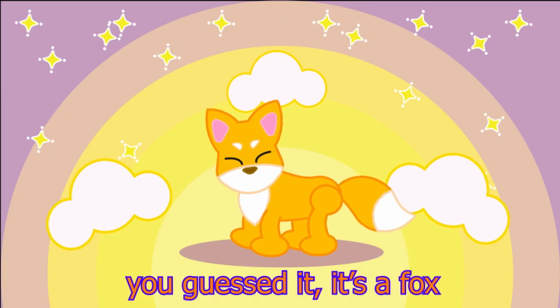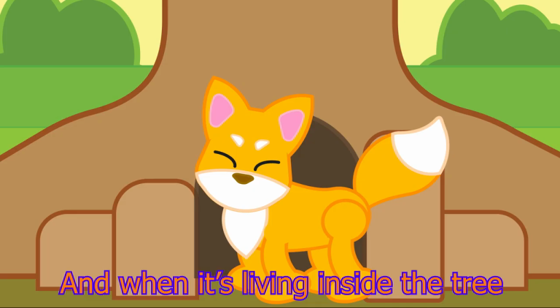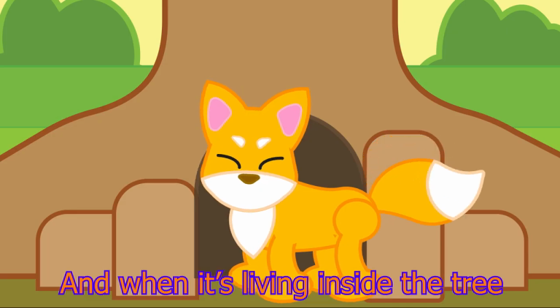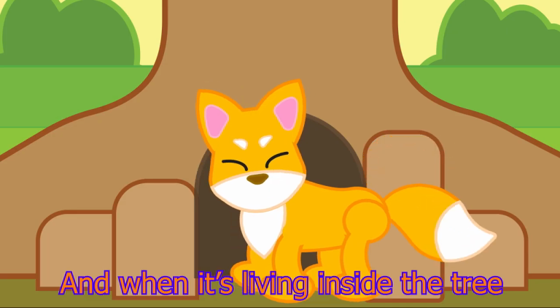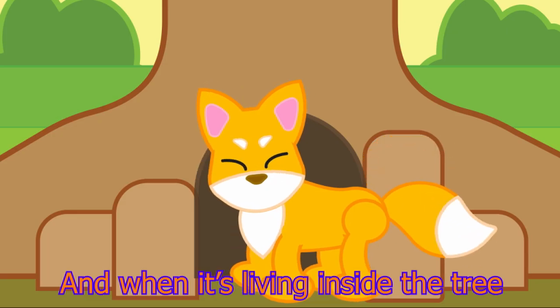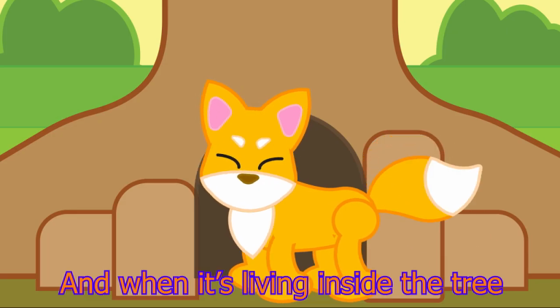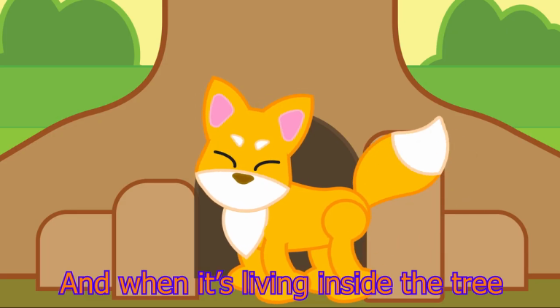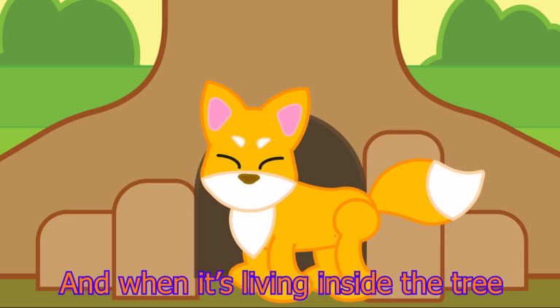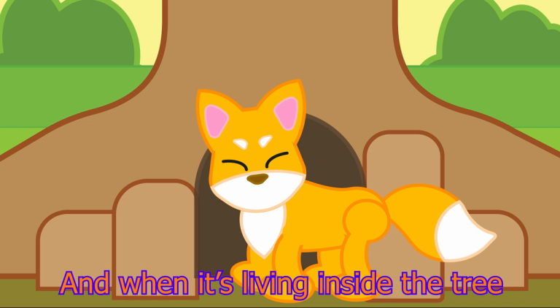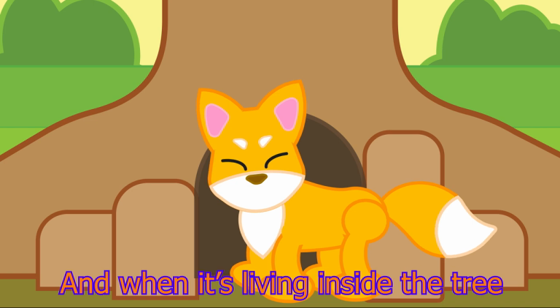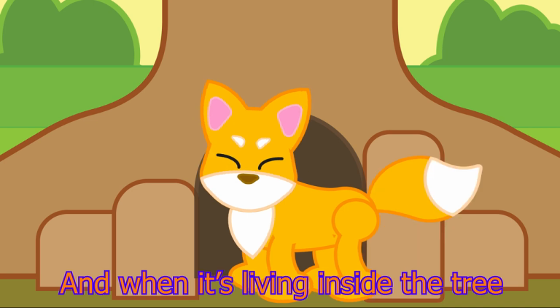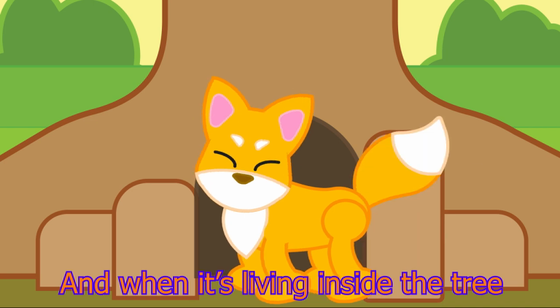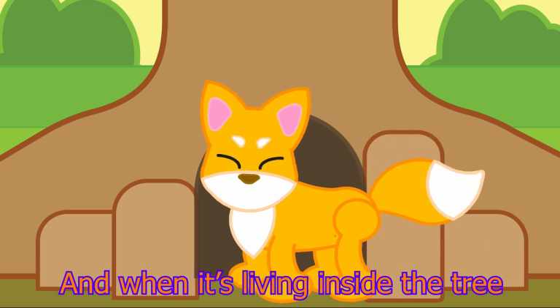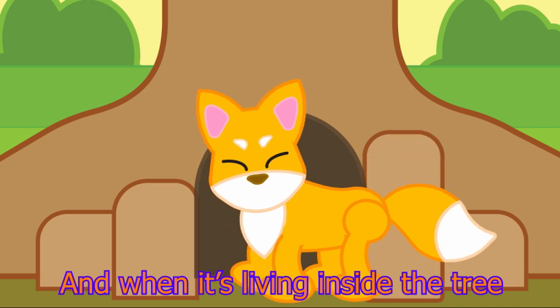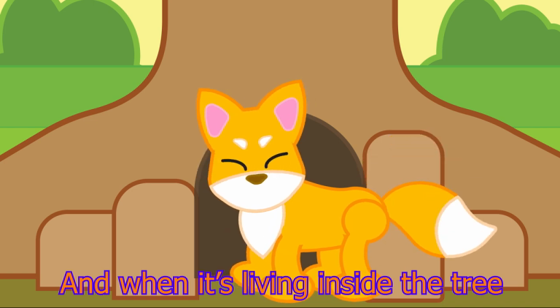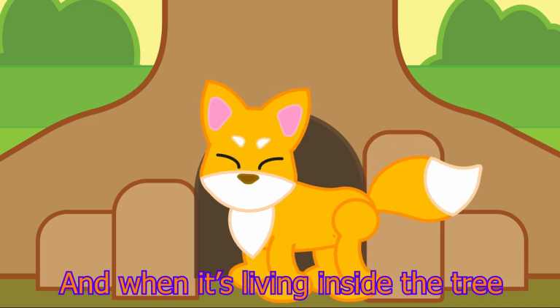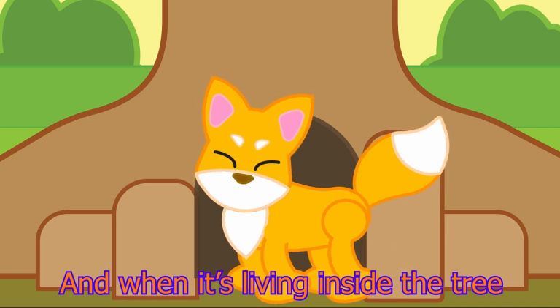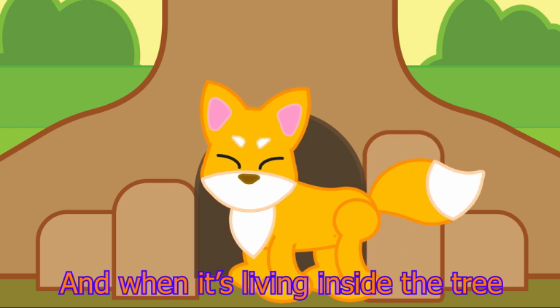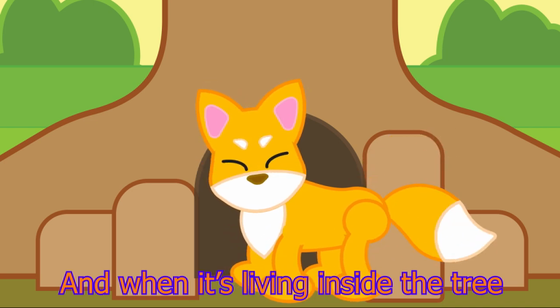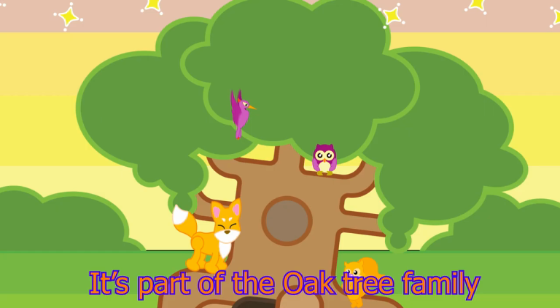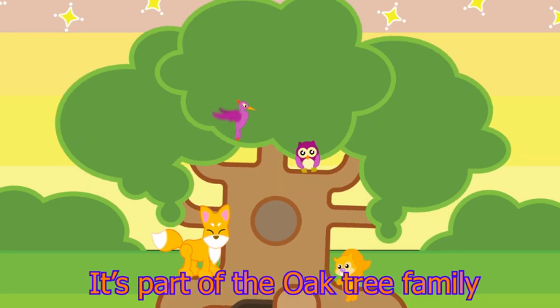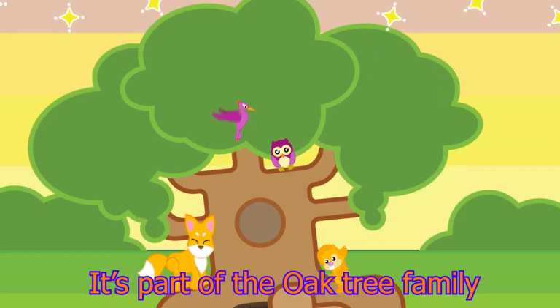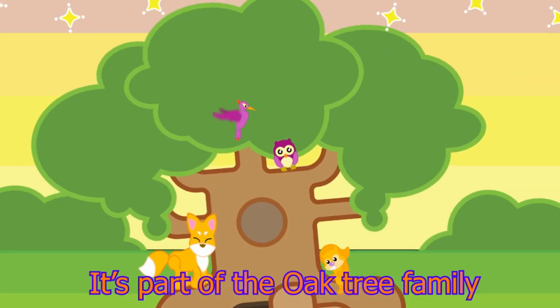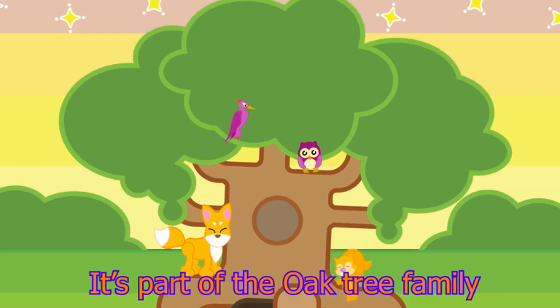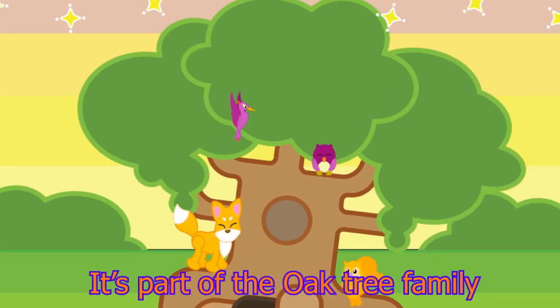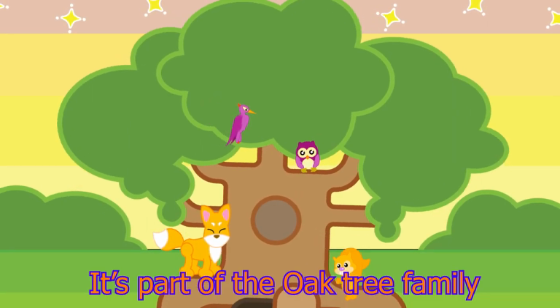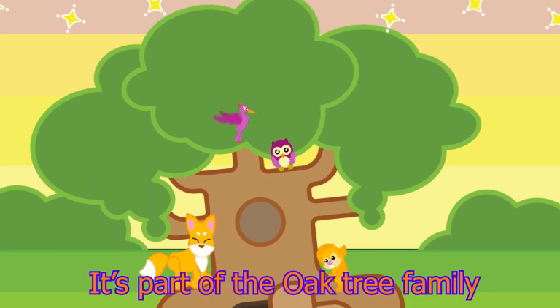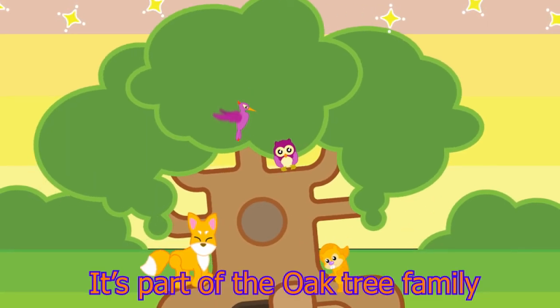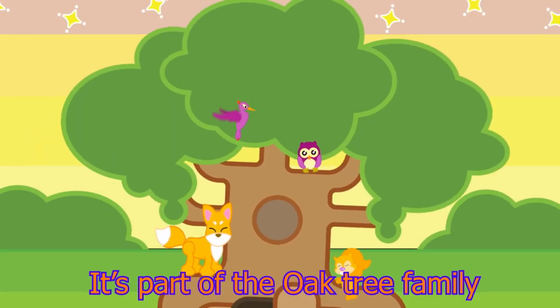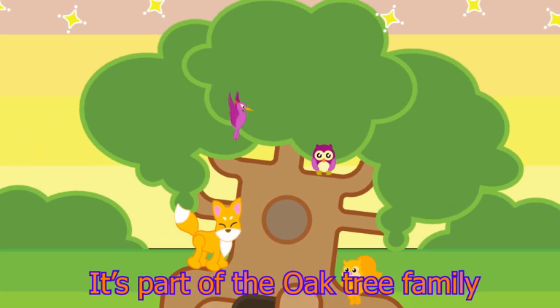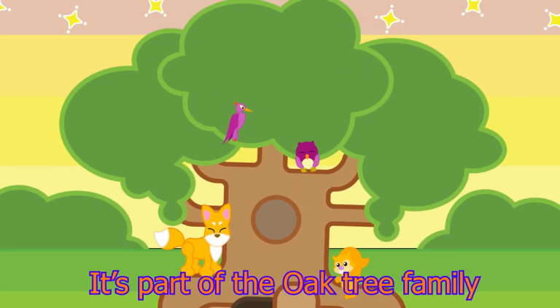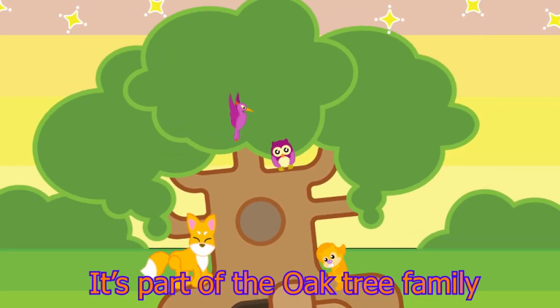And when it's living inside the tree, it's part of the oak tree family.